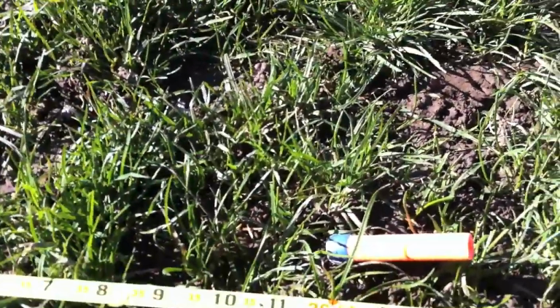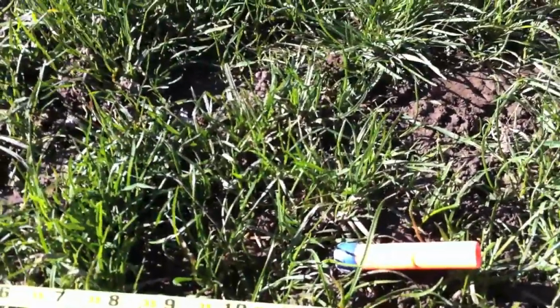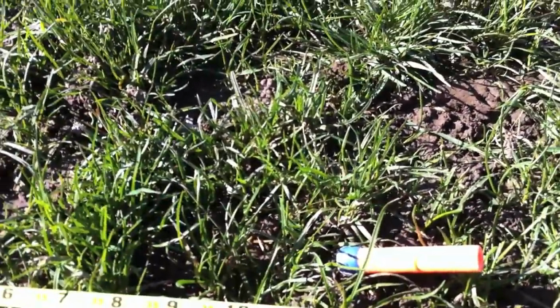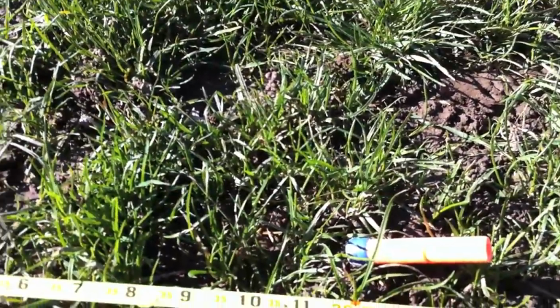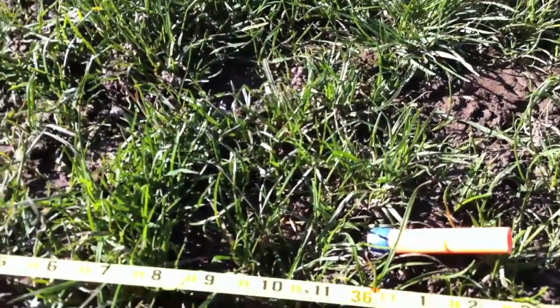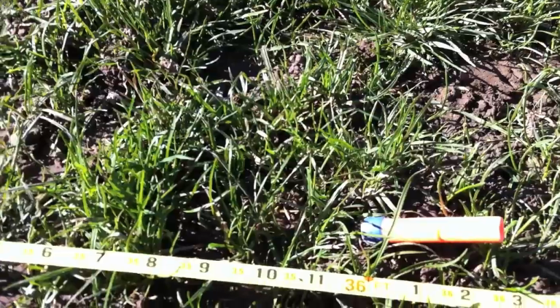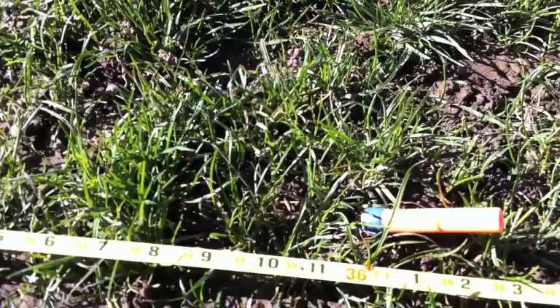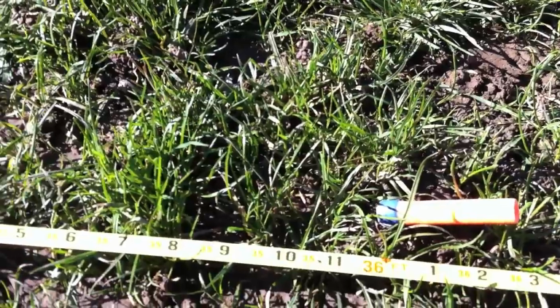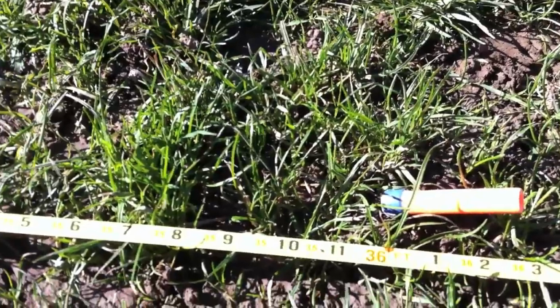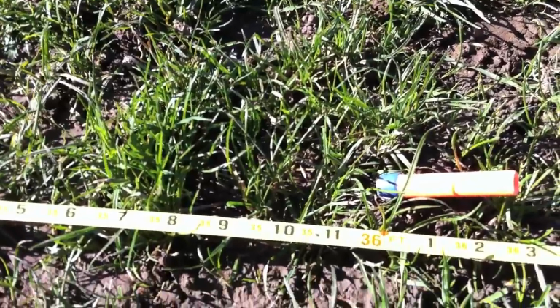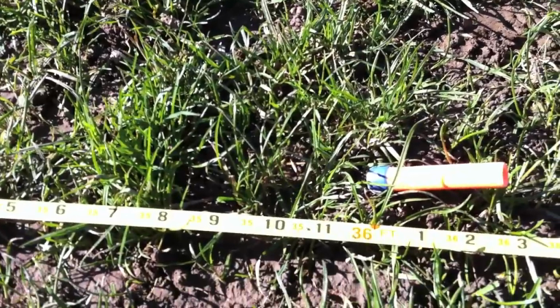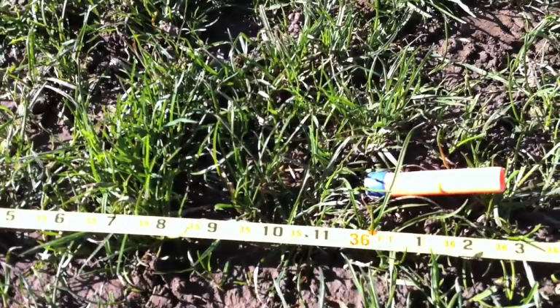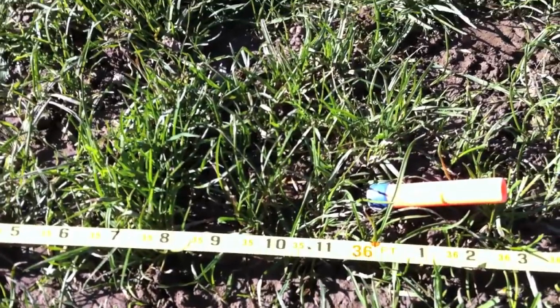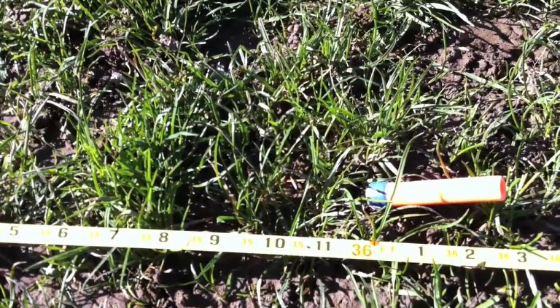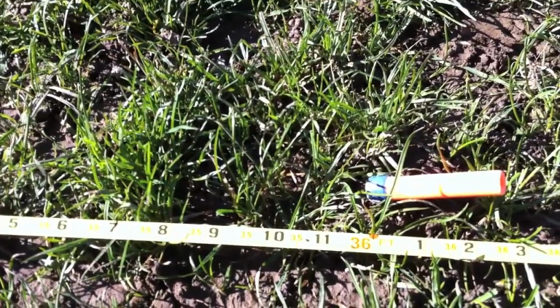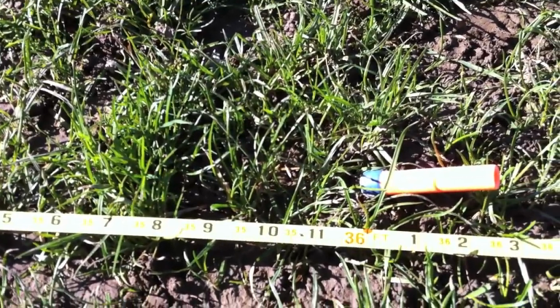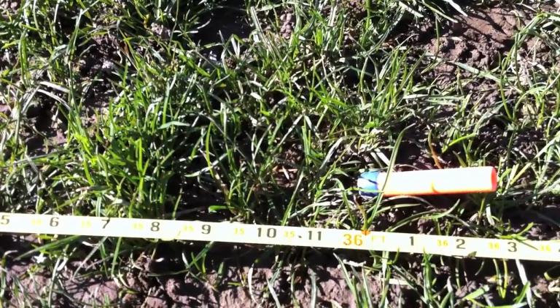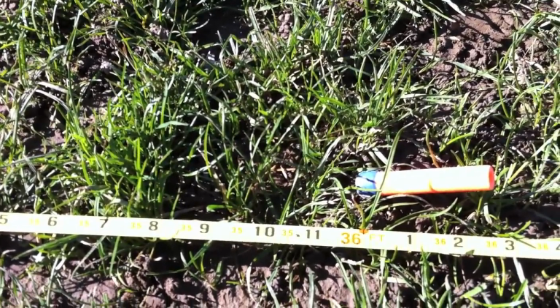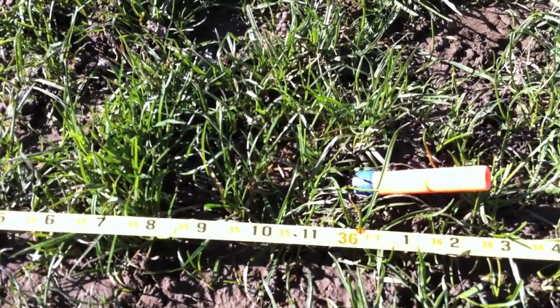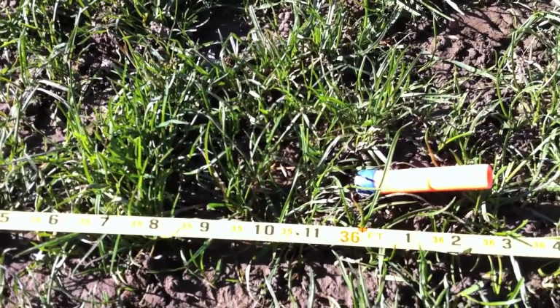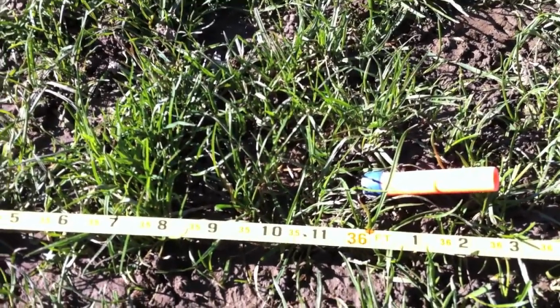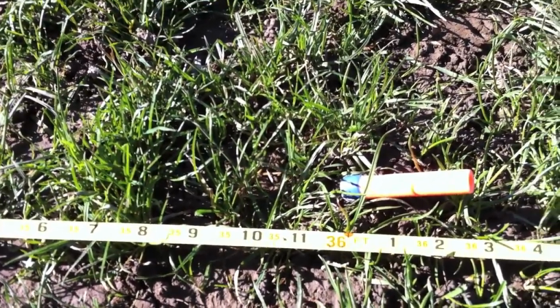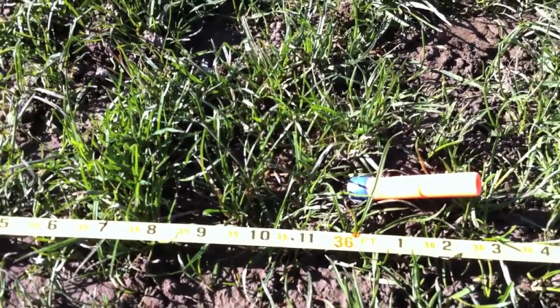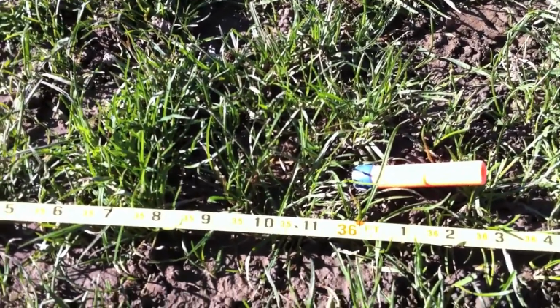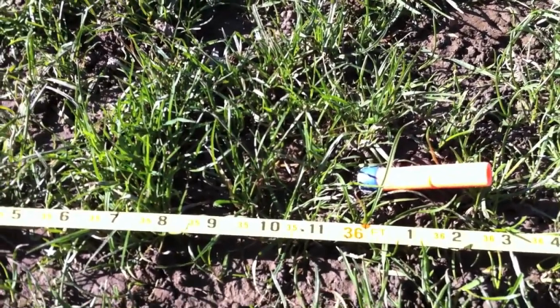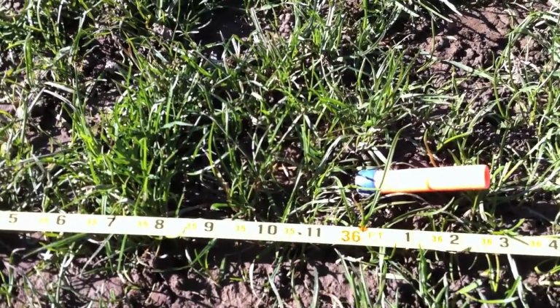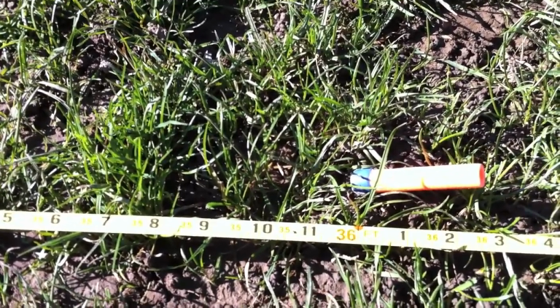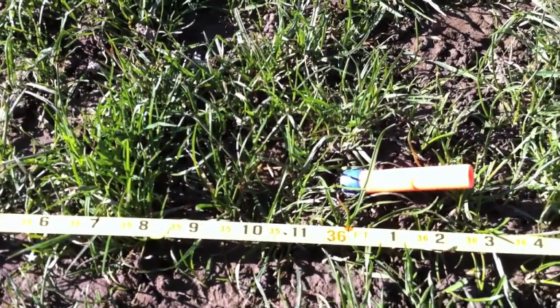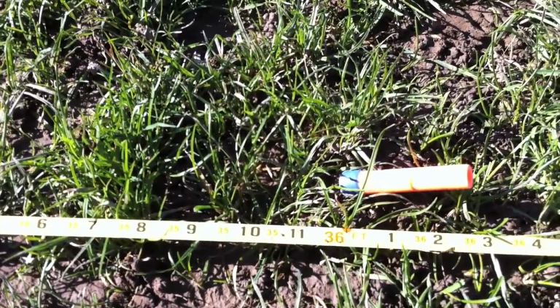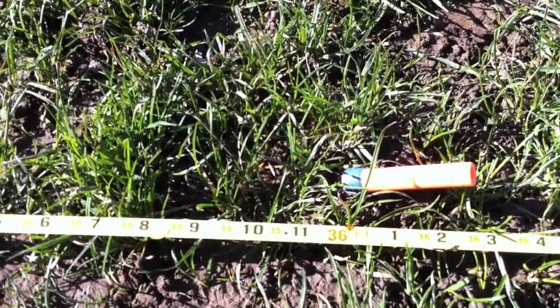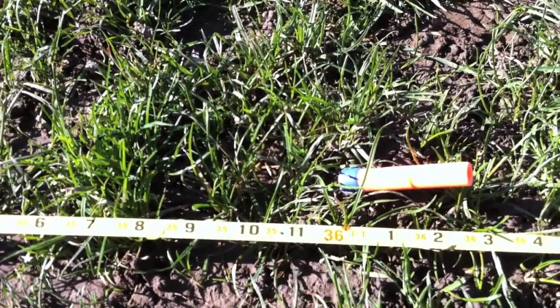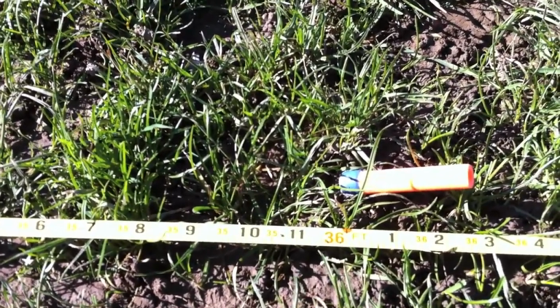So stock Fury Fire: 36 feet. Good stuff. Thanks for watching.